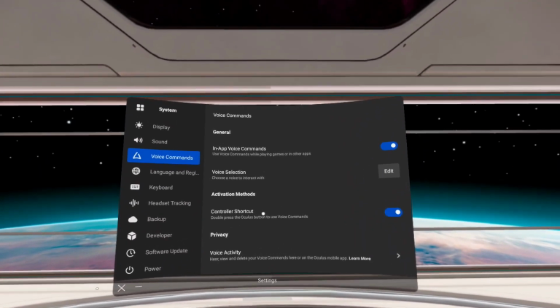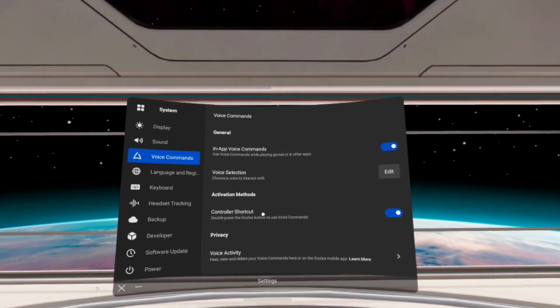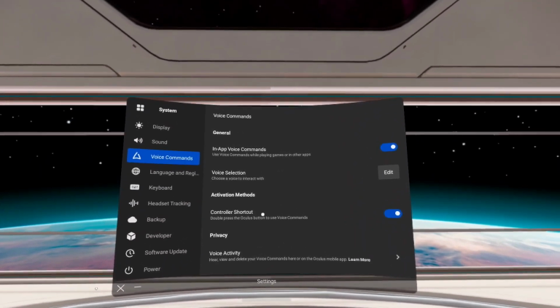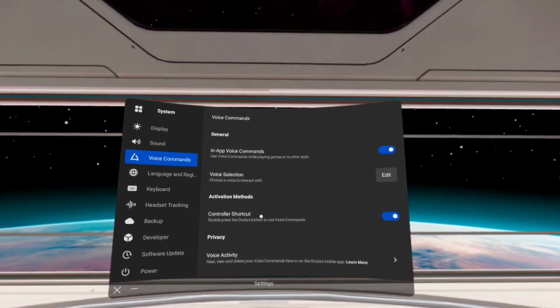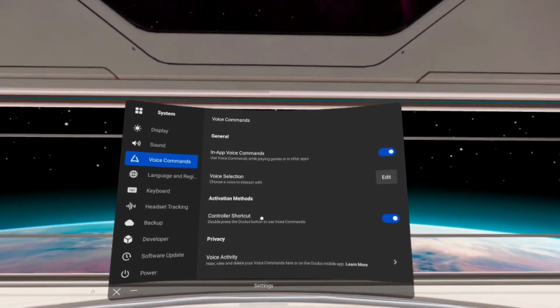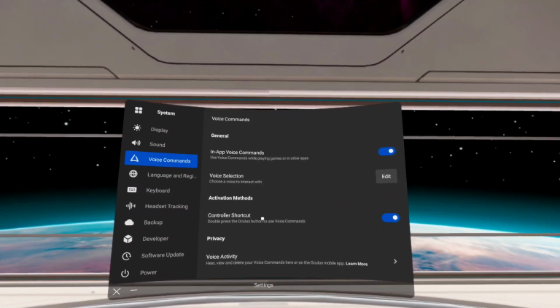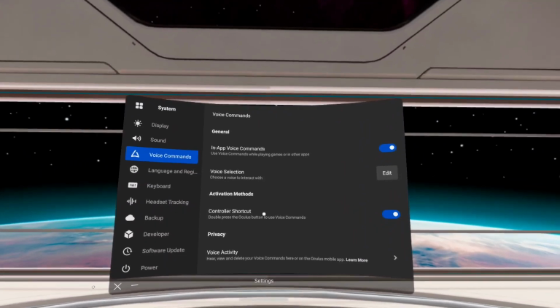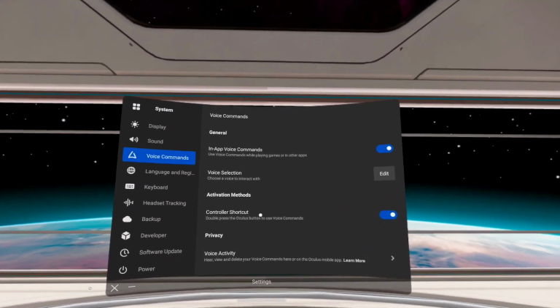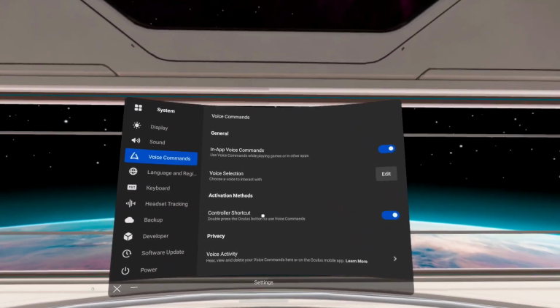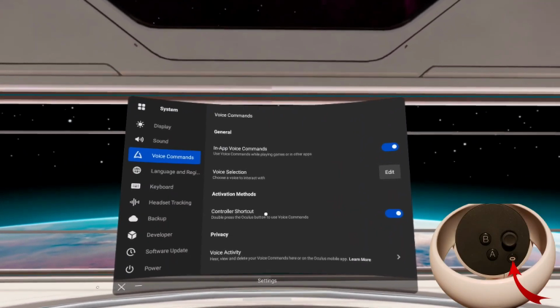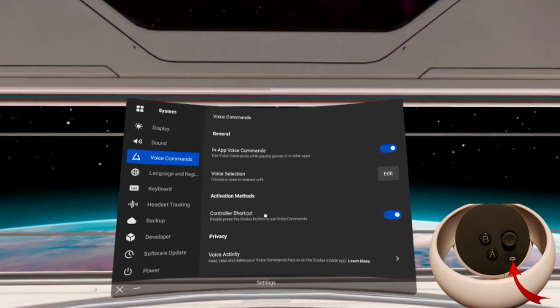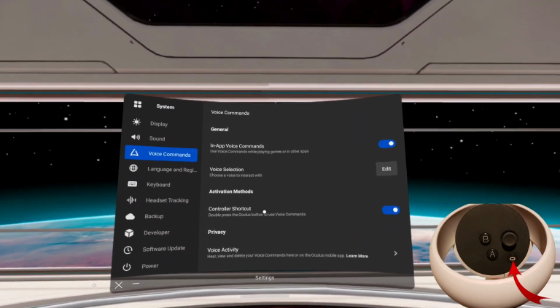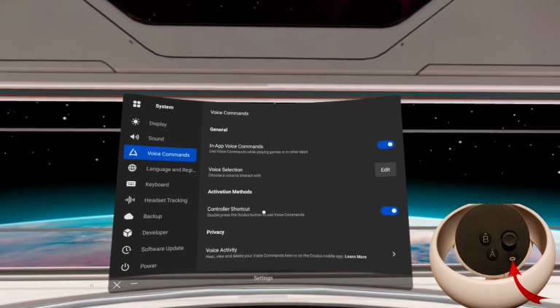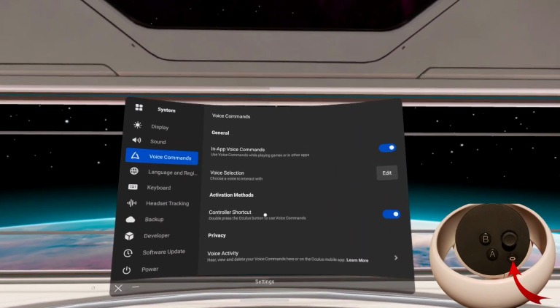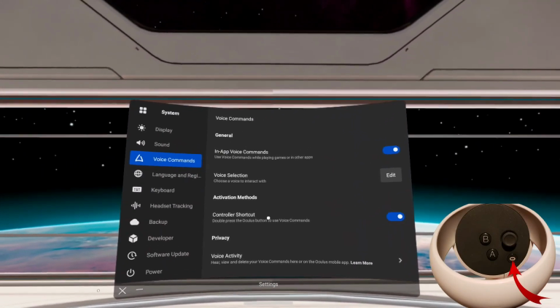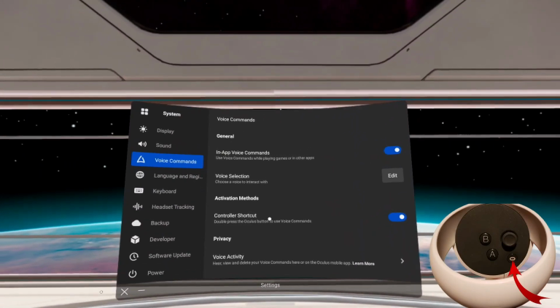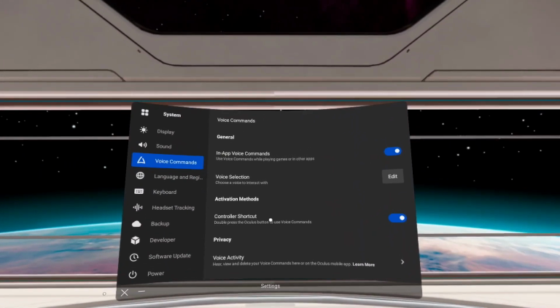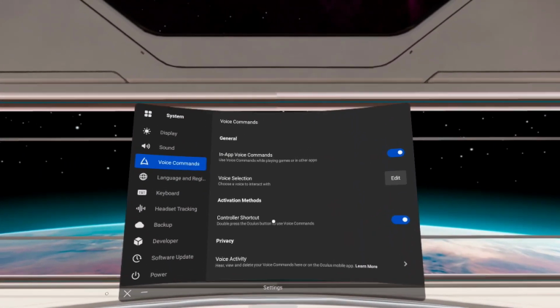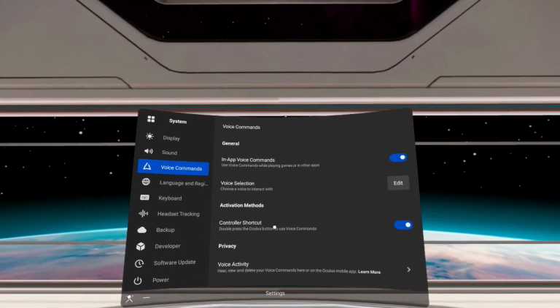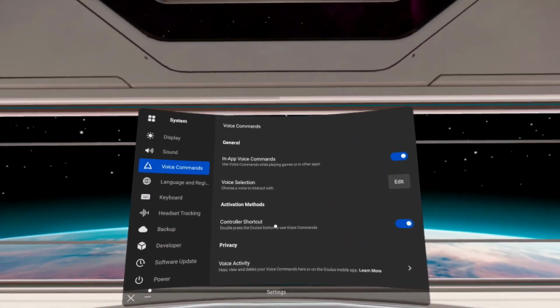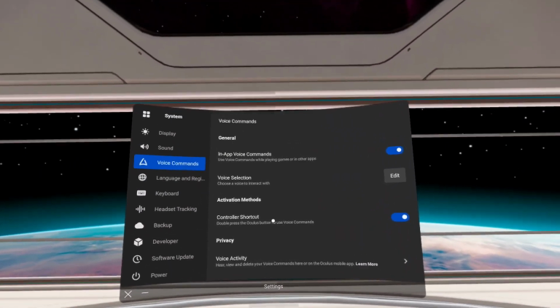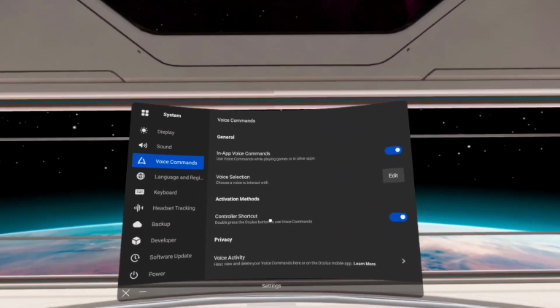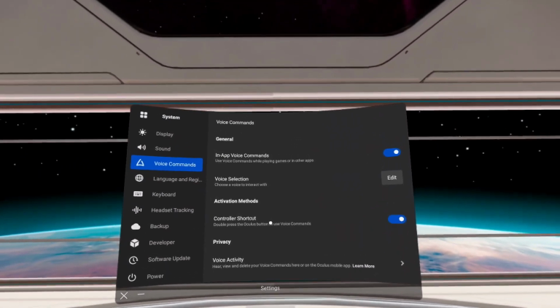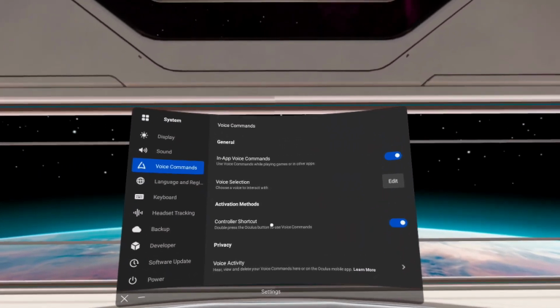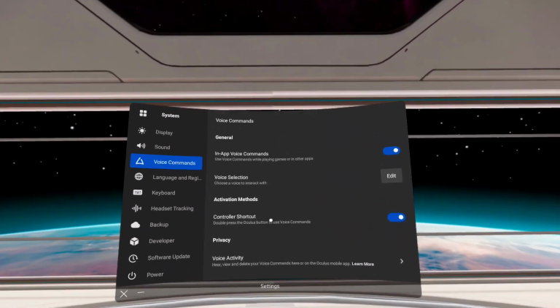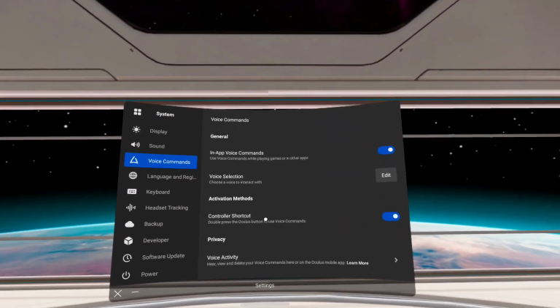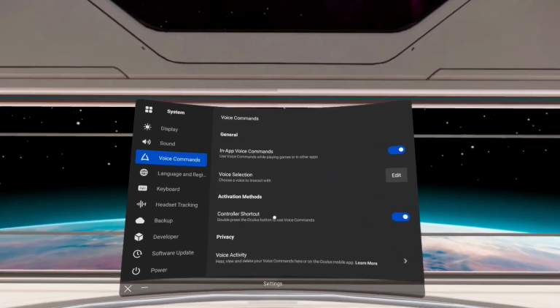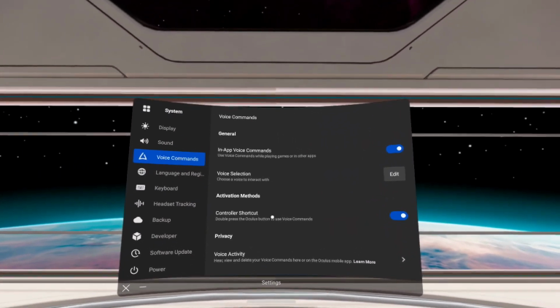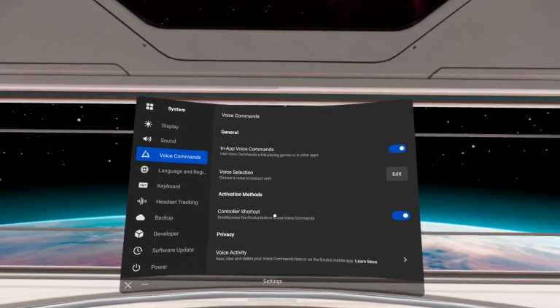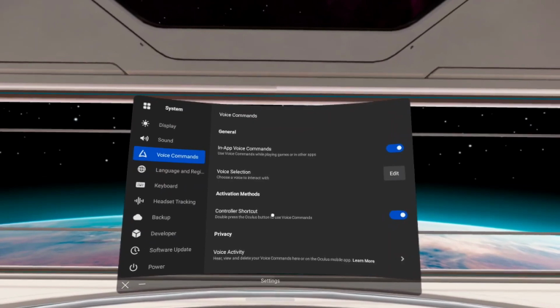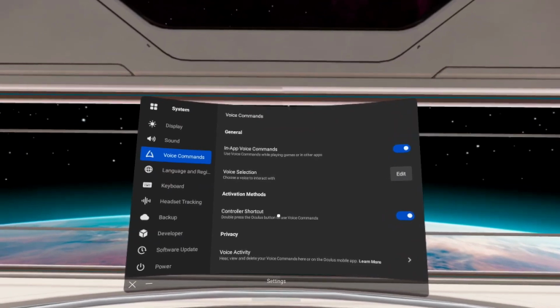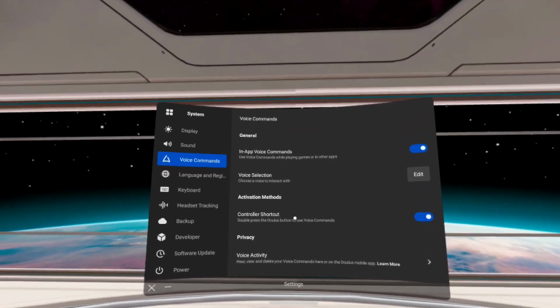What that Controller Shortcuts option is going to allow you to do is double-click on your Oculus button and say 'Start Recording' and 'Stop Recording' while you're in game.